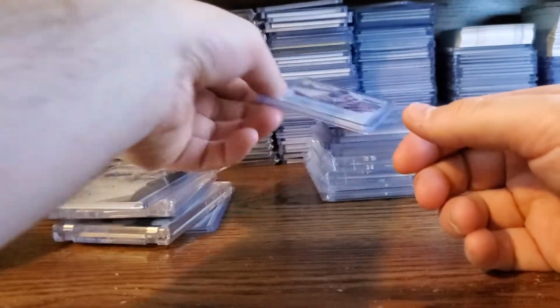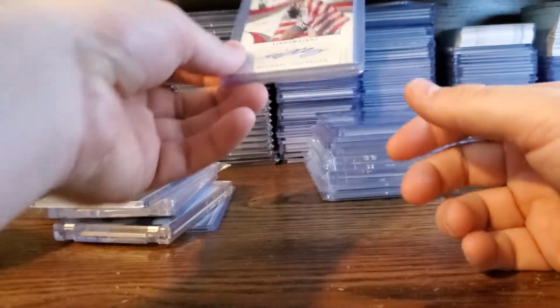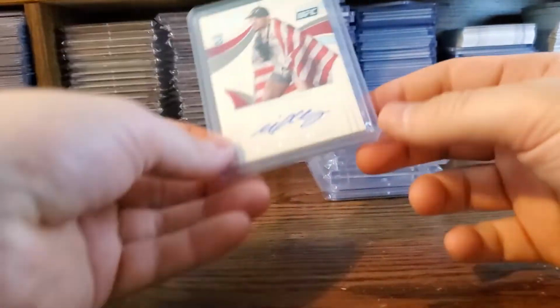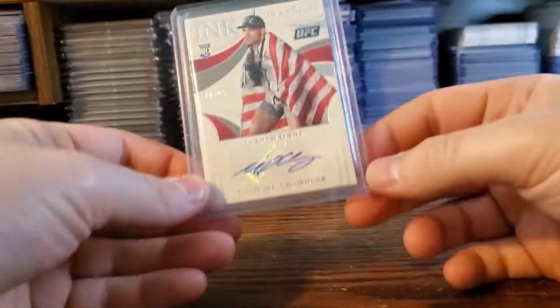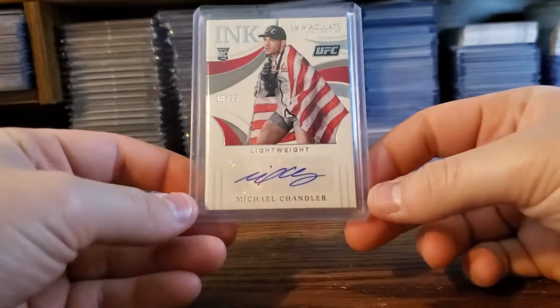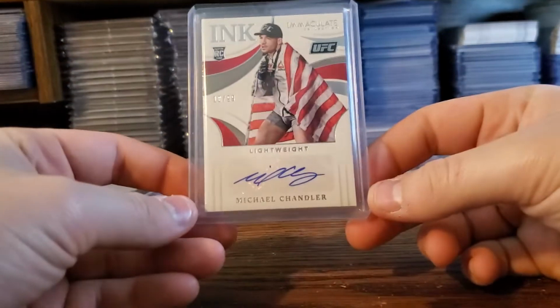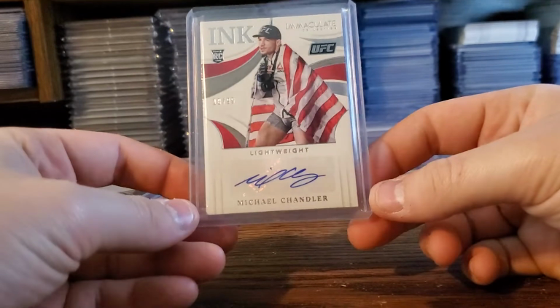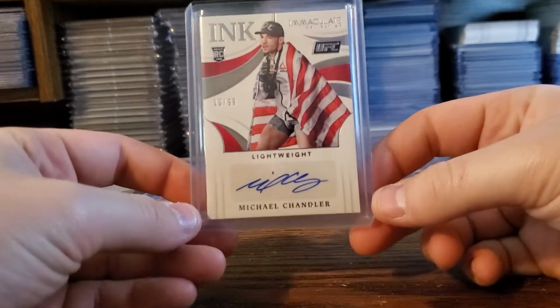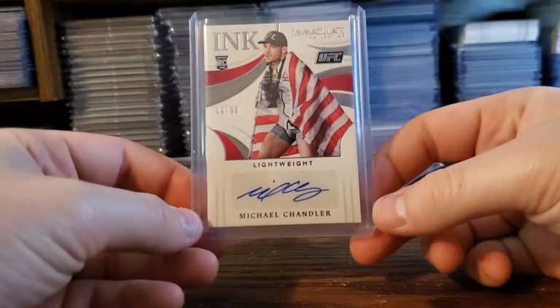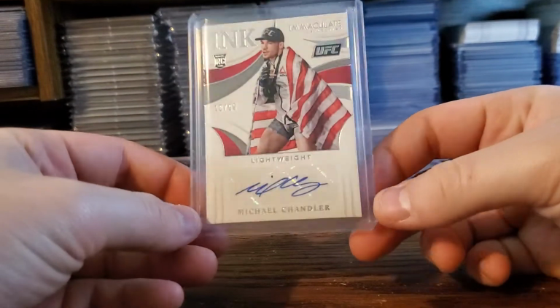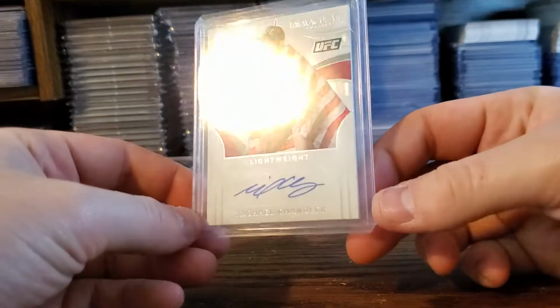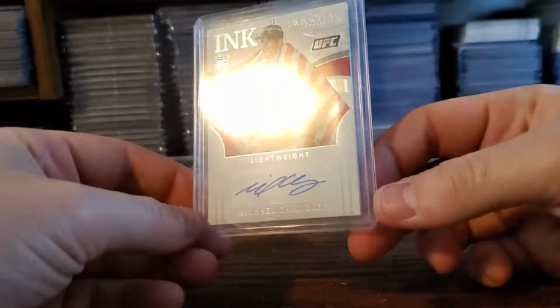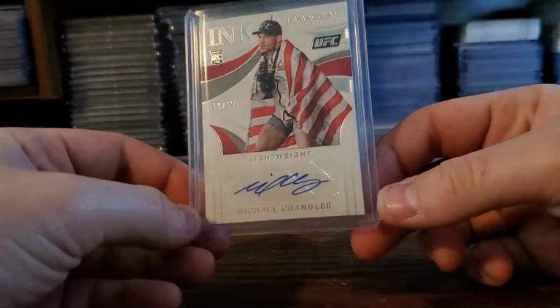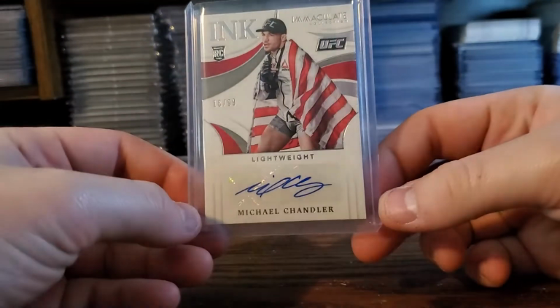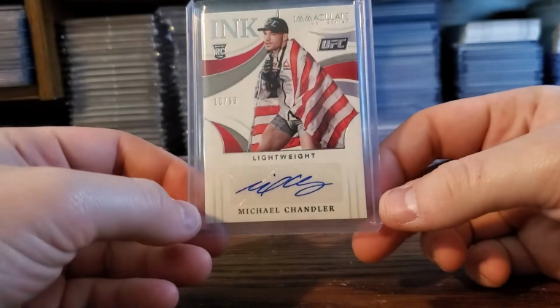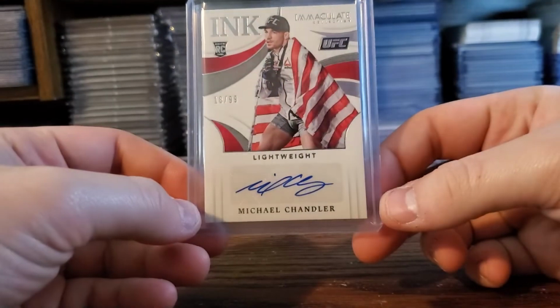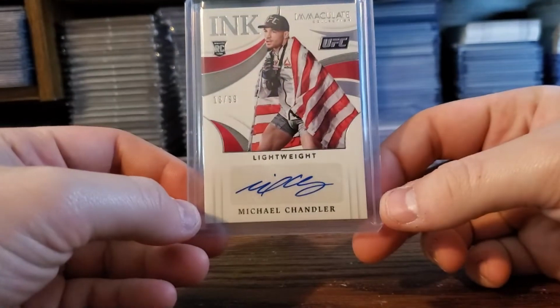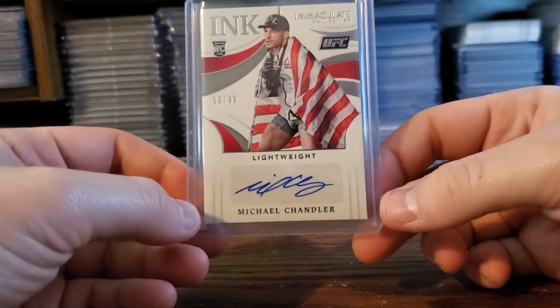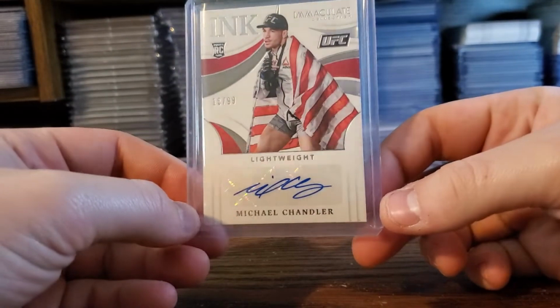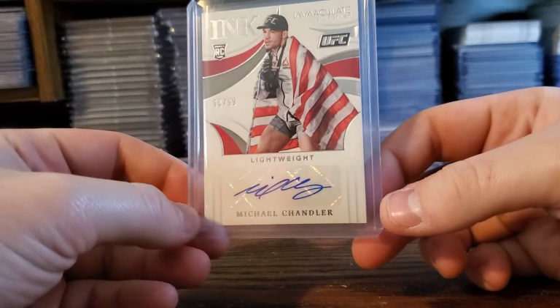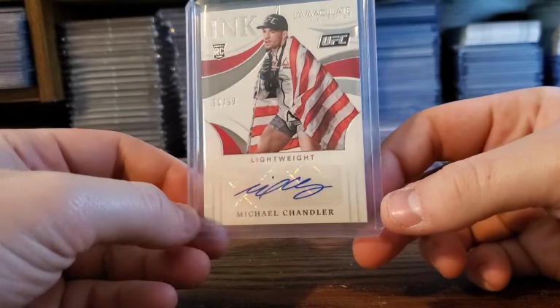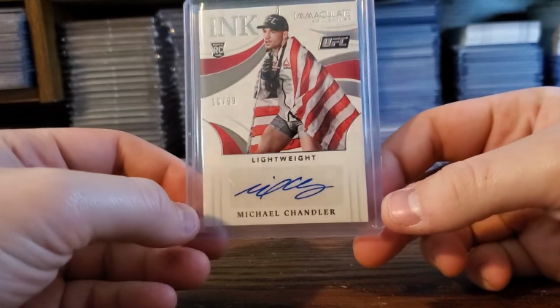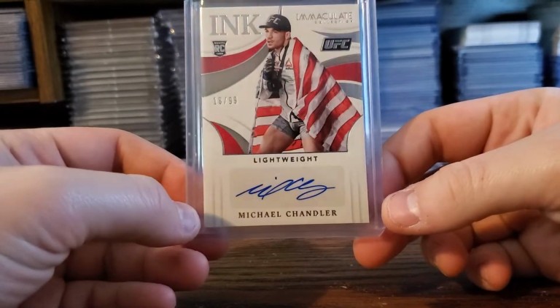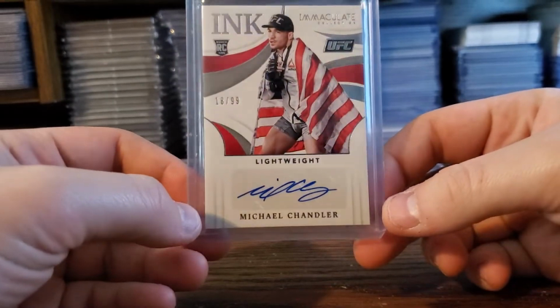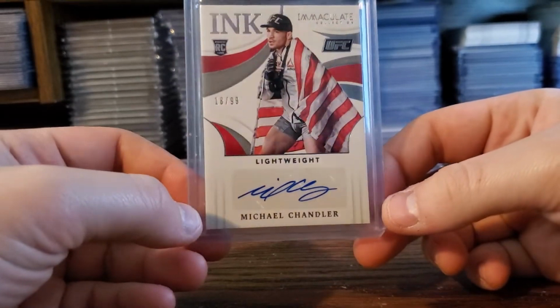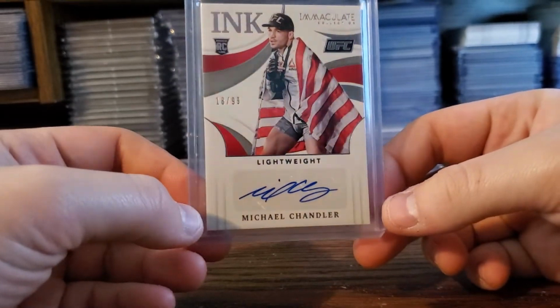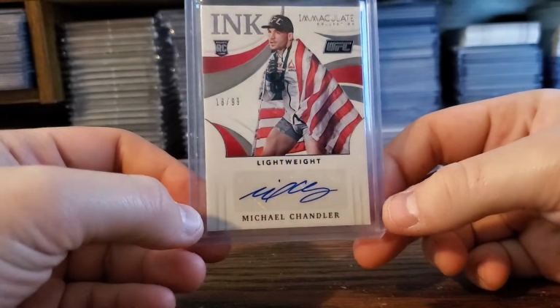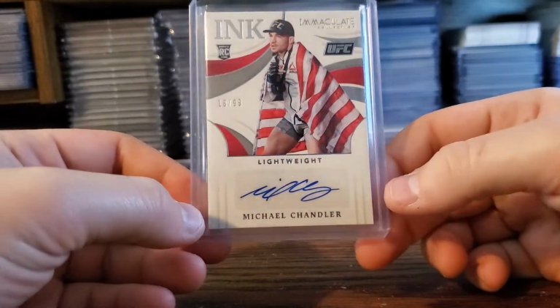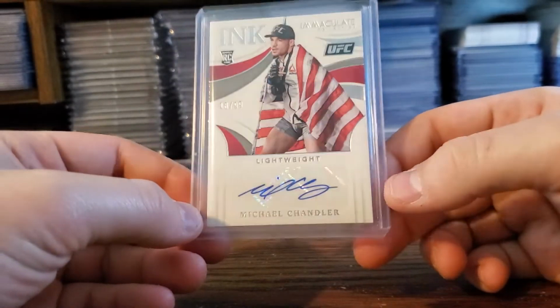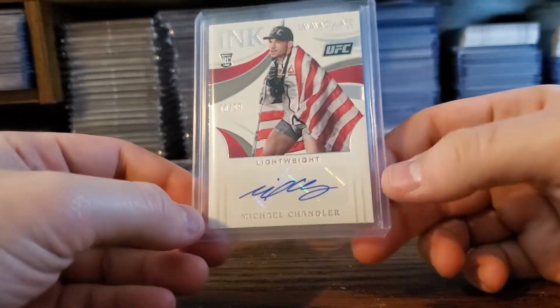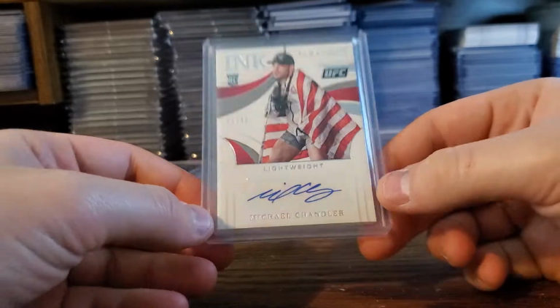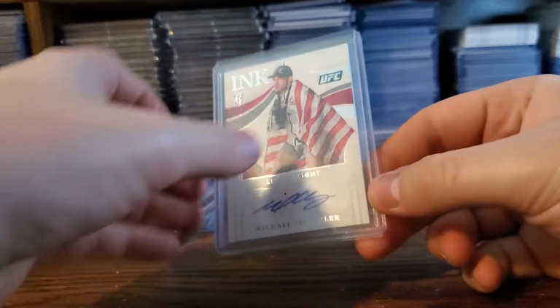And definitely some UFC stuff too. I made a big UFC deal as well. Iron Michael Chandler, ricky auto, out of 99.